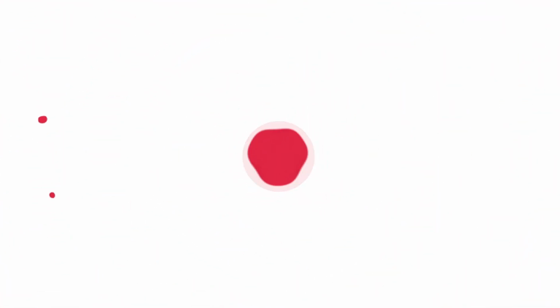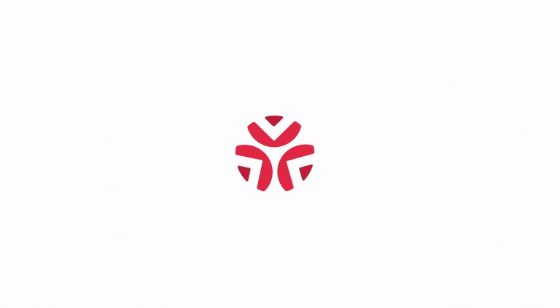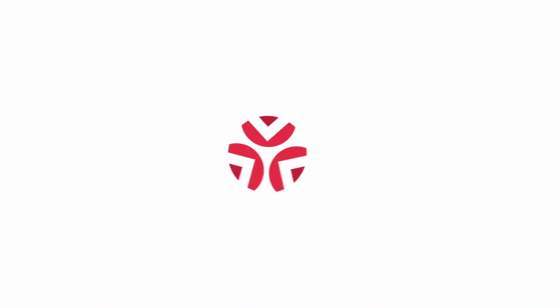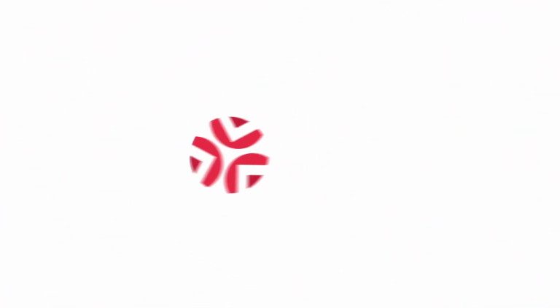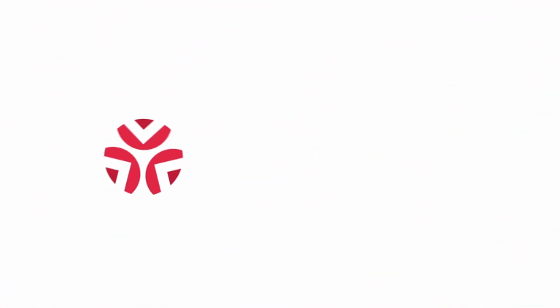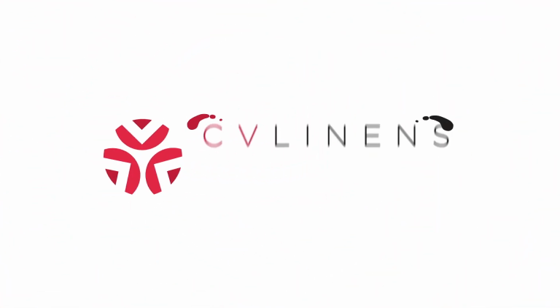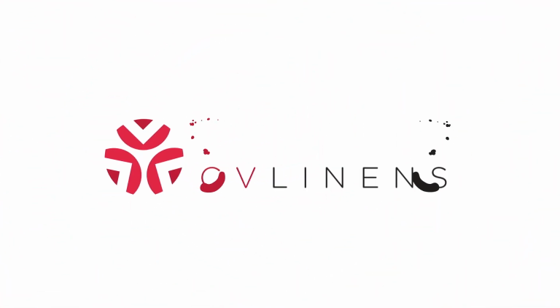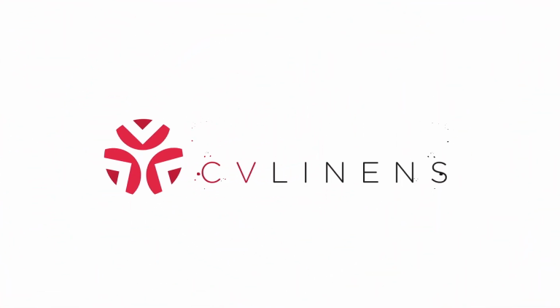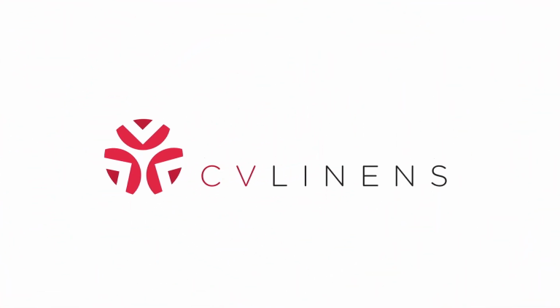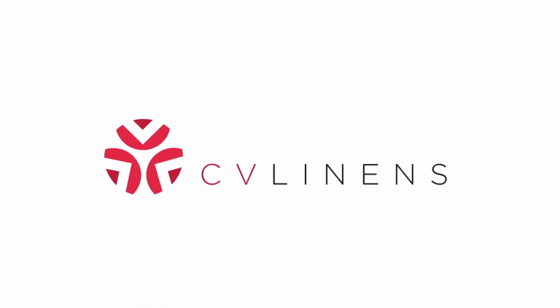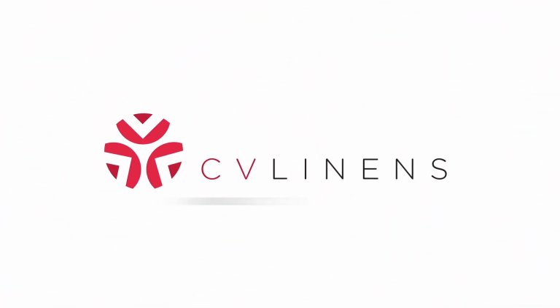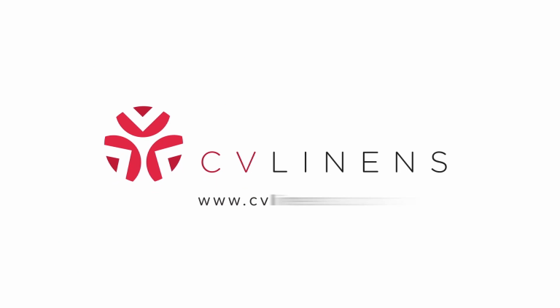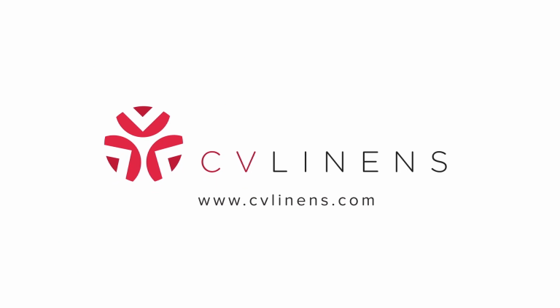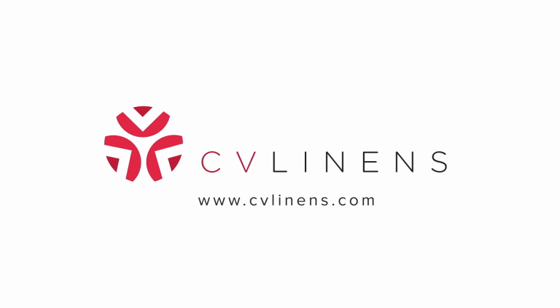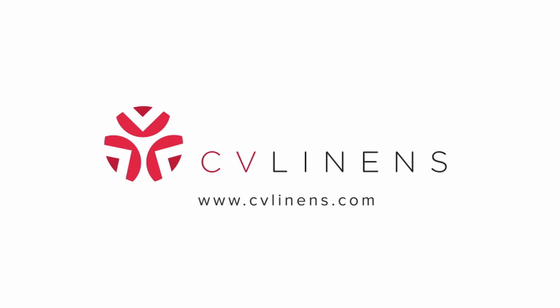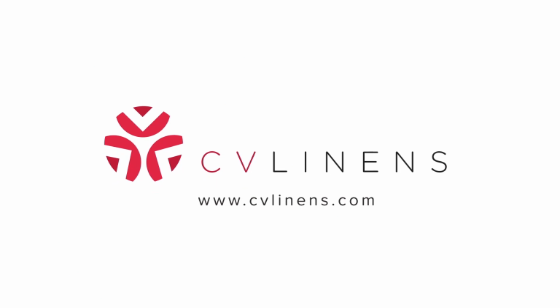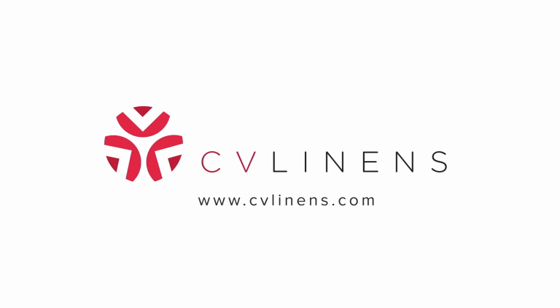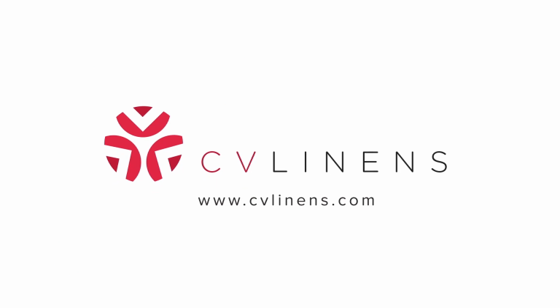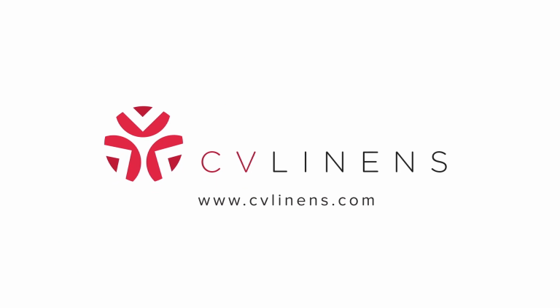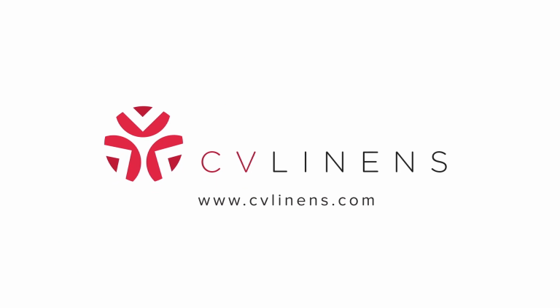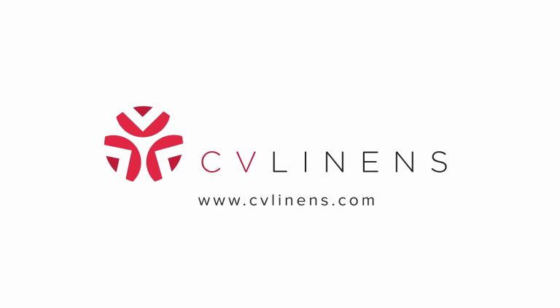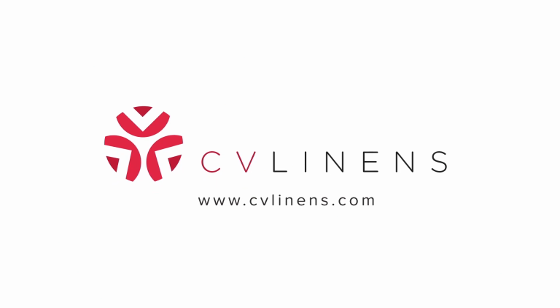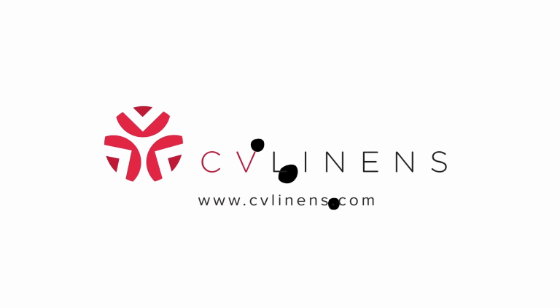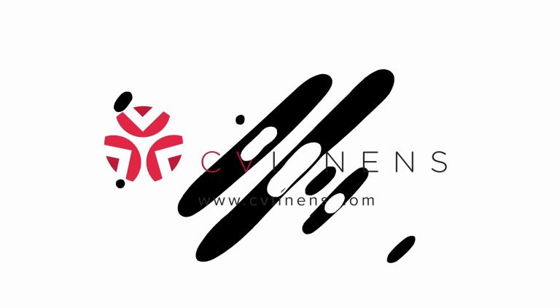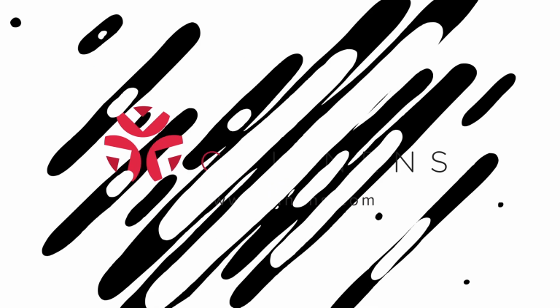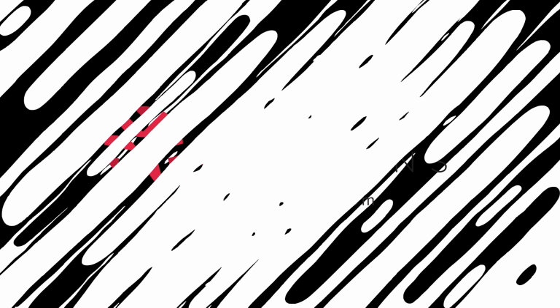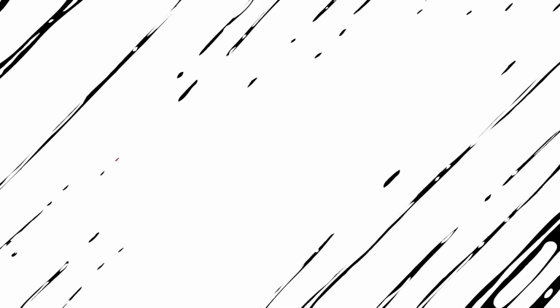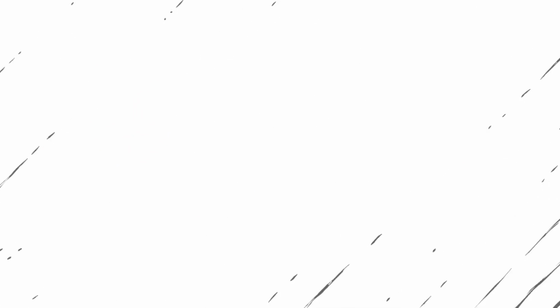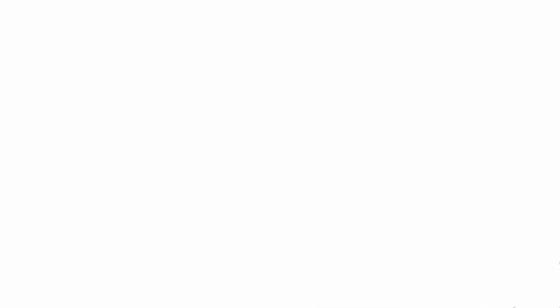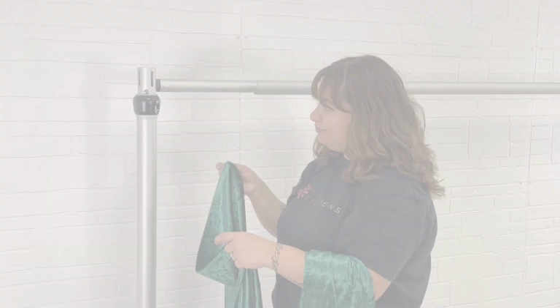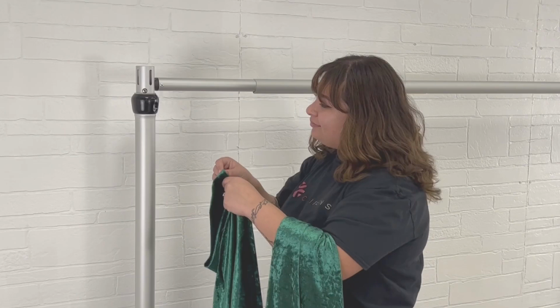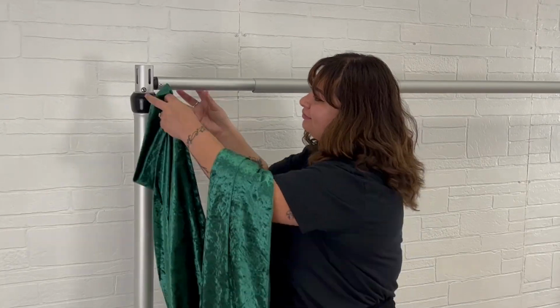Hi everyone, welcome back to another Stevie Linens video. Today we're comparing the difference between using a small and a large valence hanger.